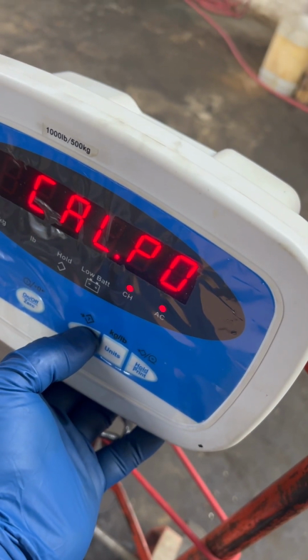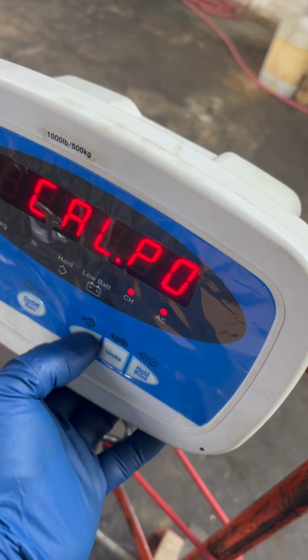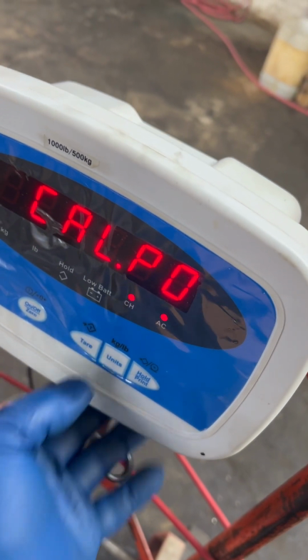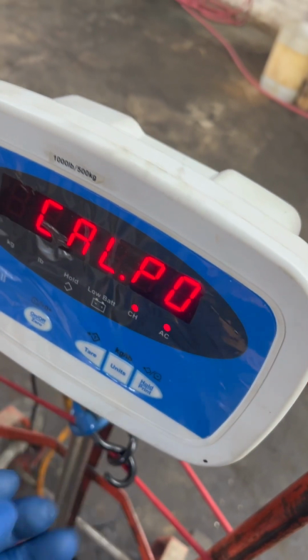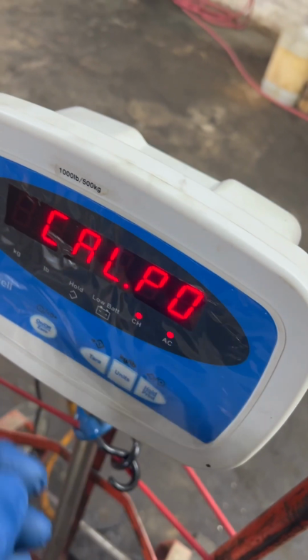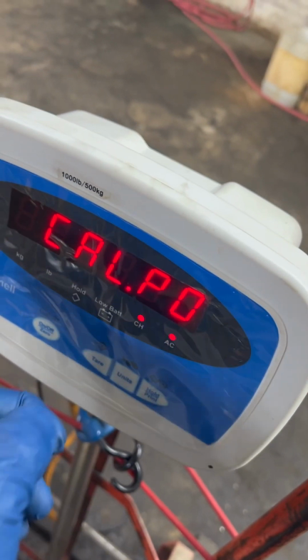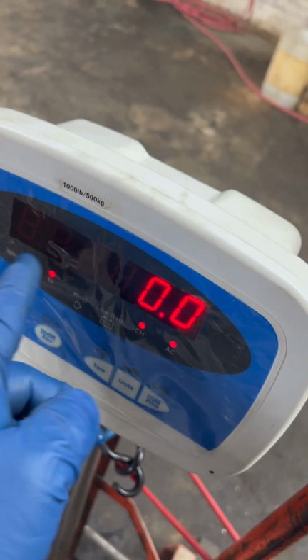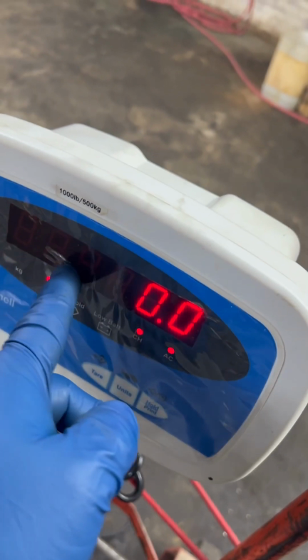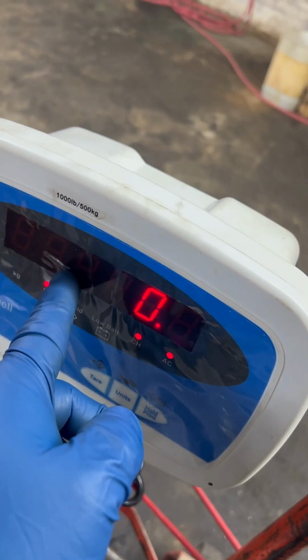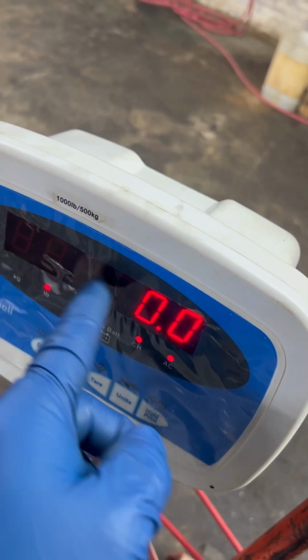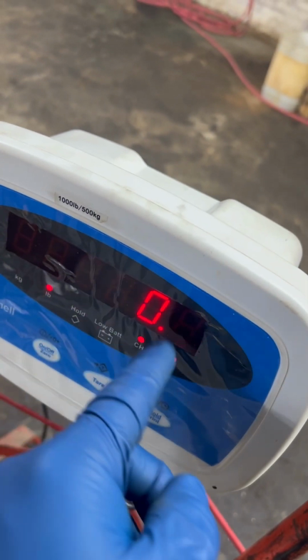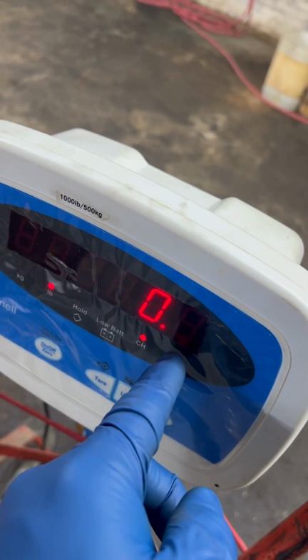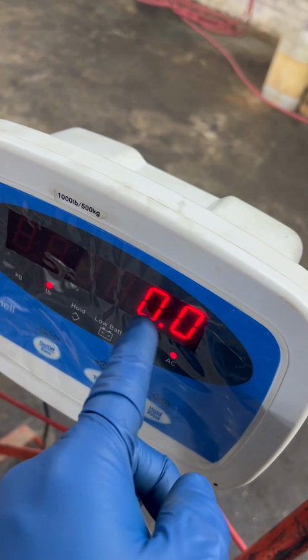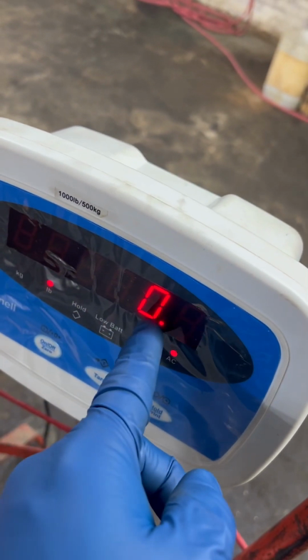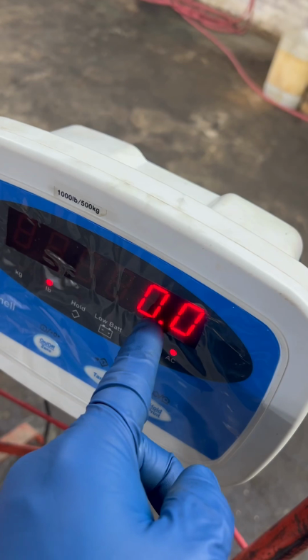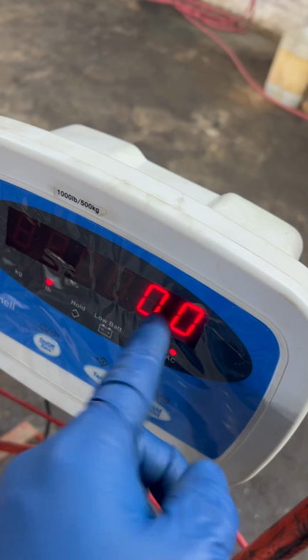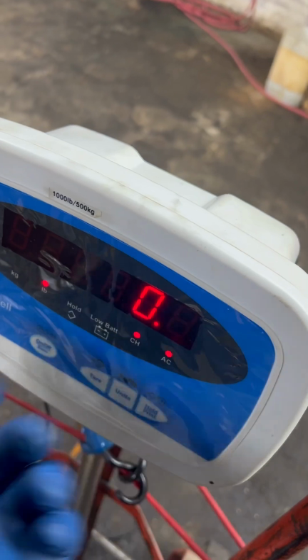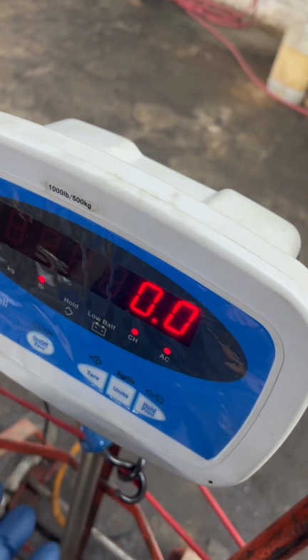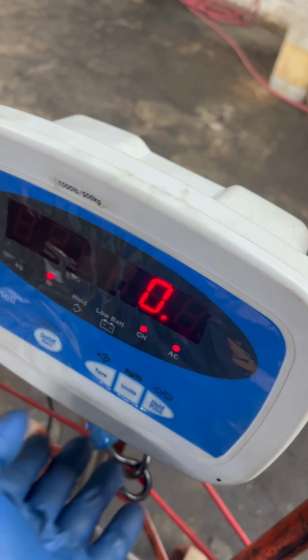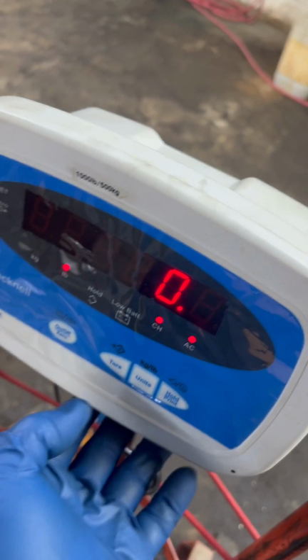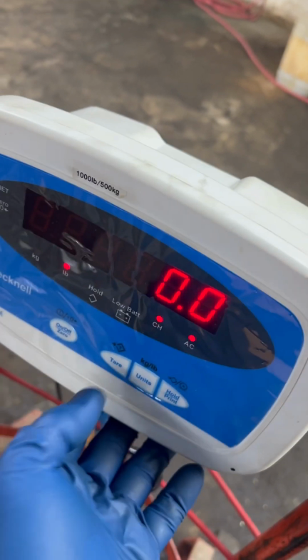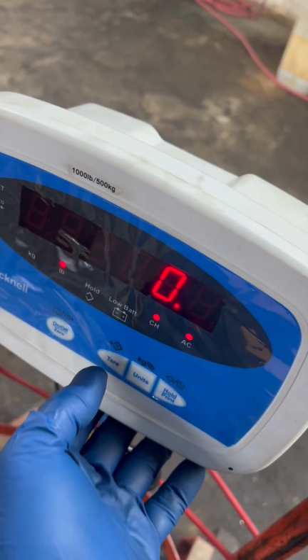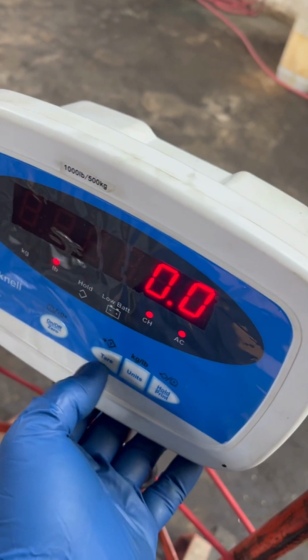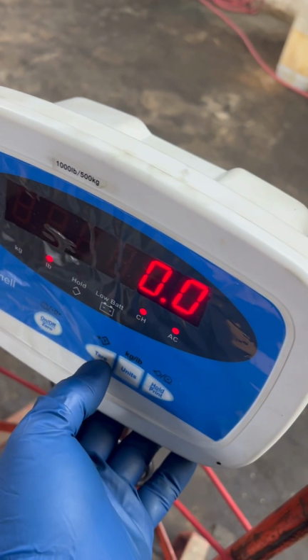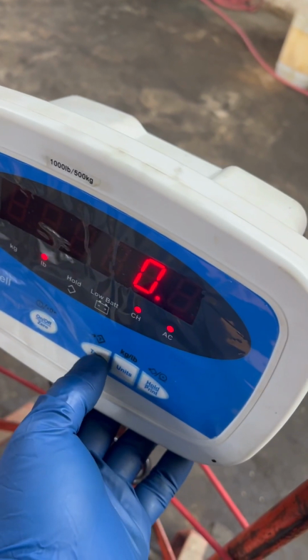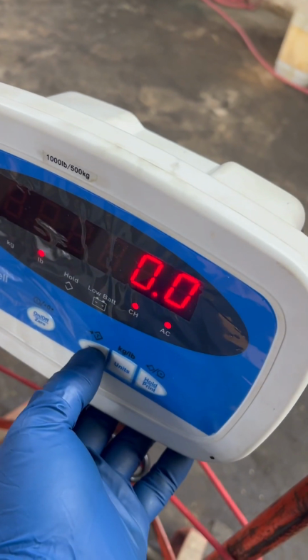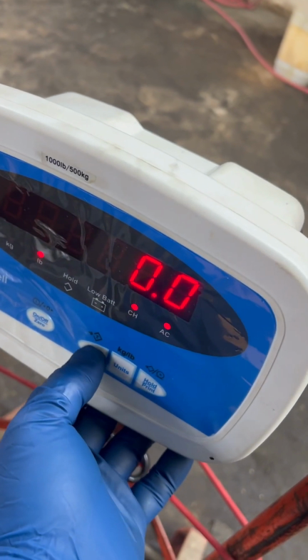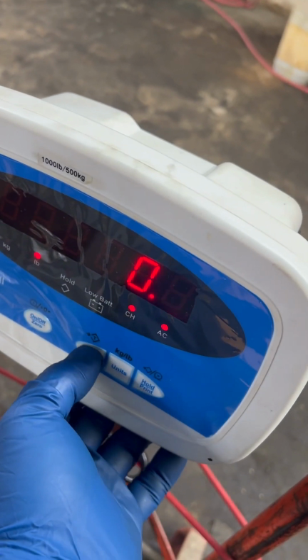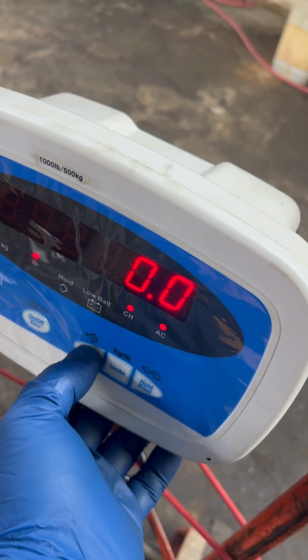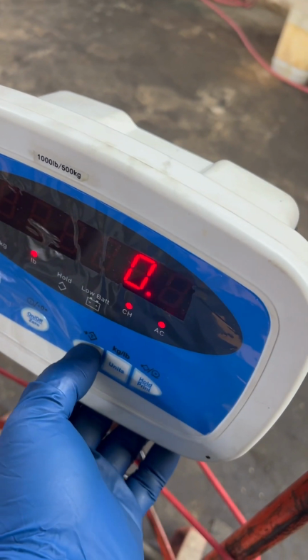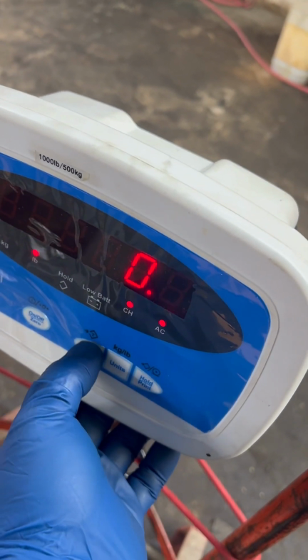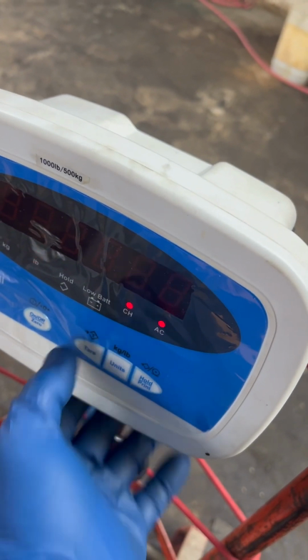Okay, so at this point, this is the first point. You do a cal zero with no weight on the scale. Hit the tare.